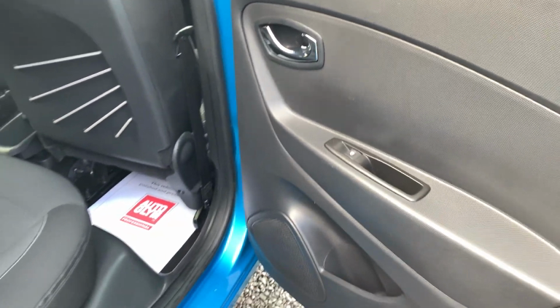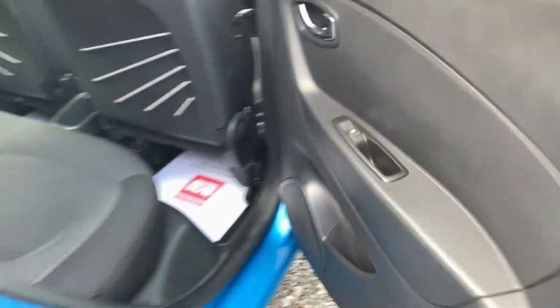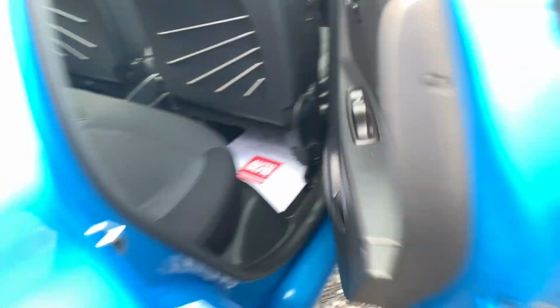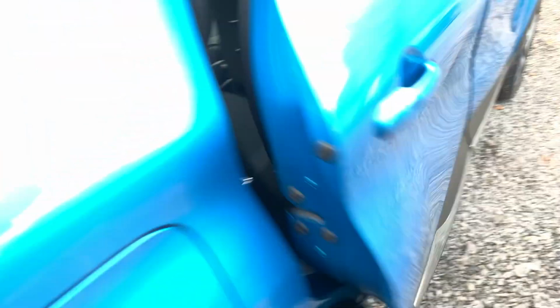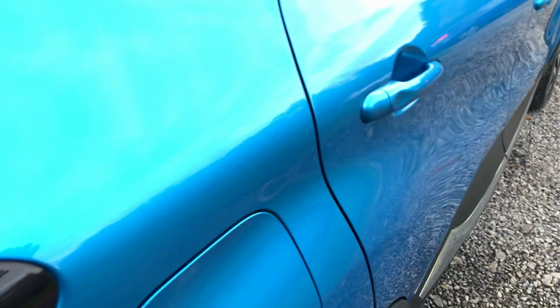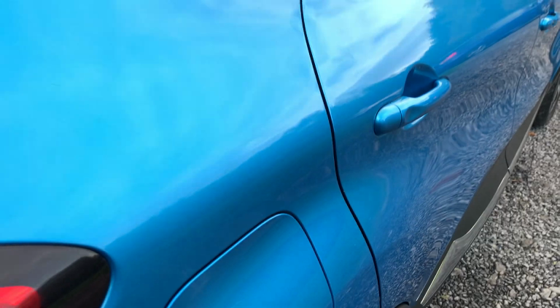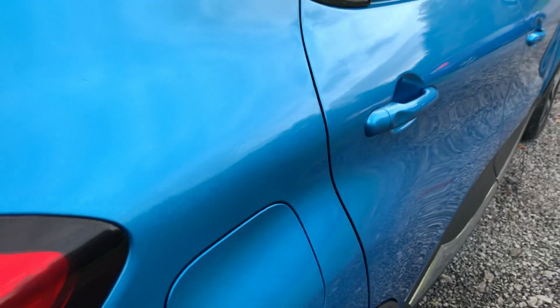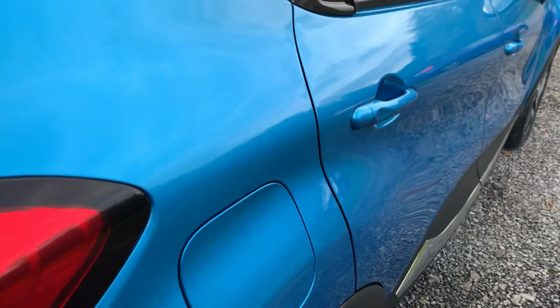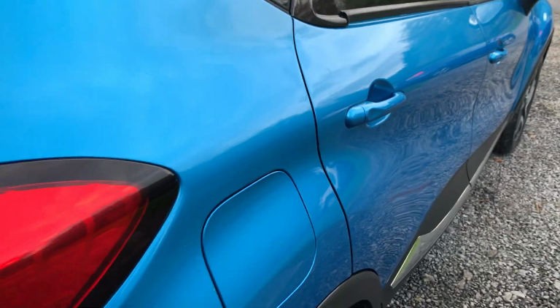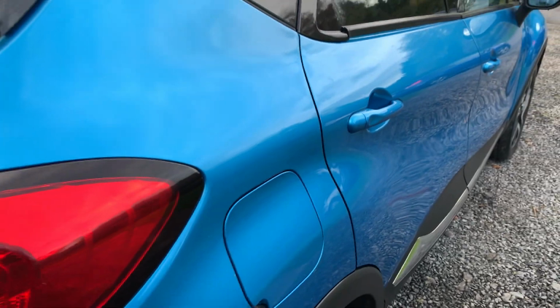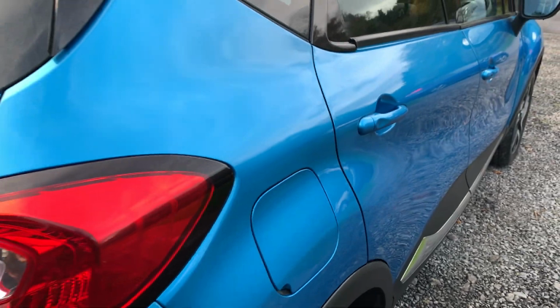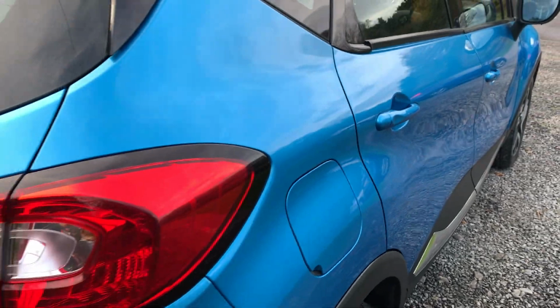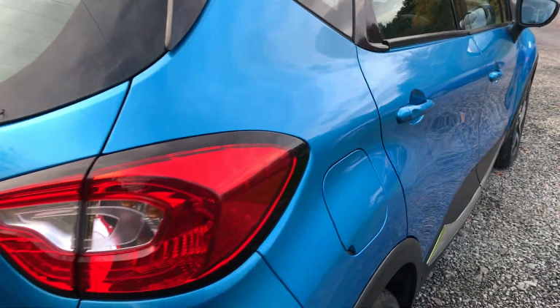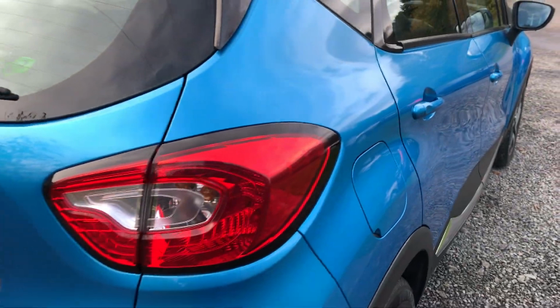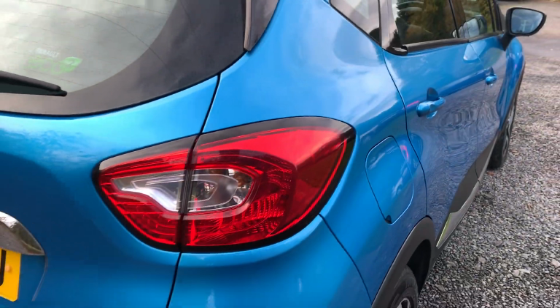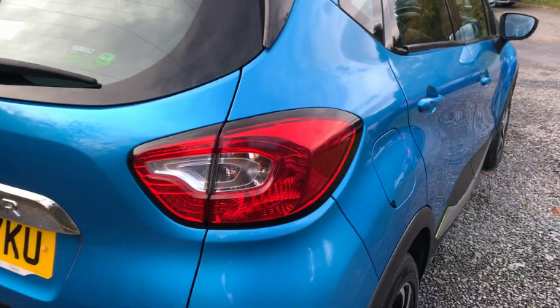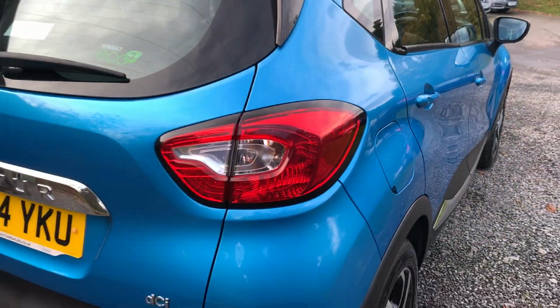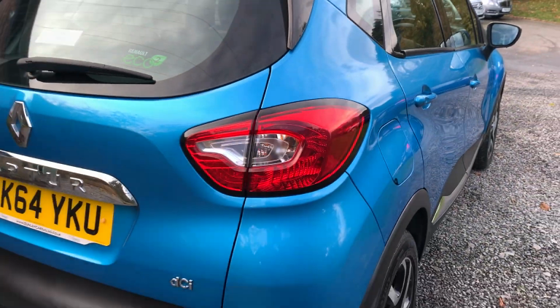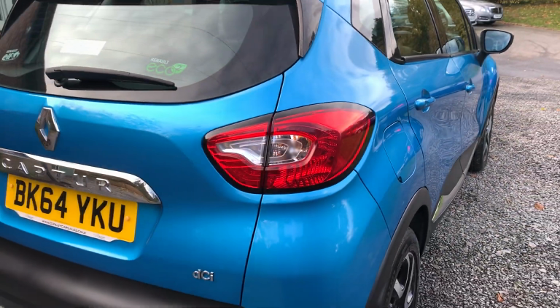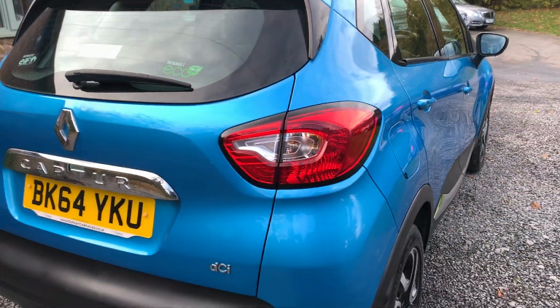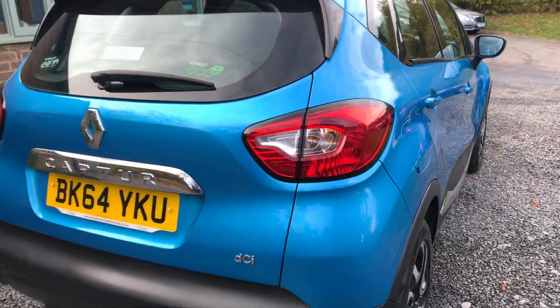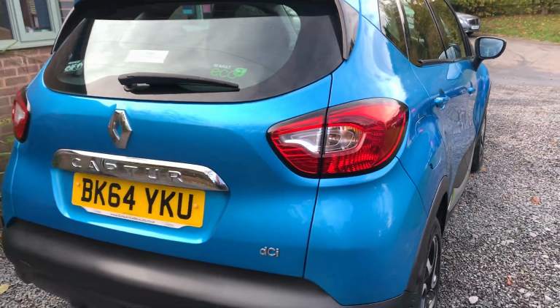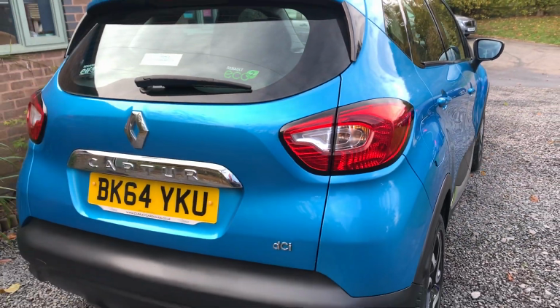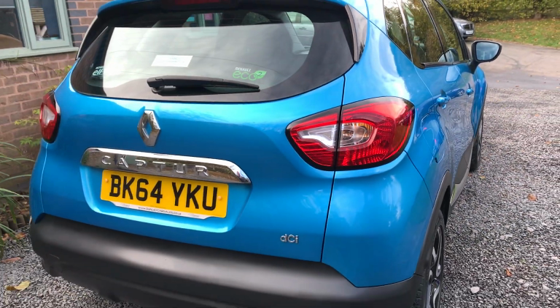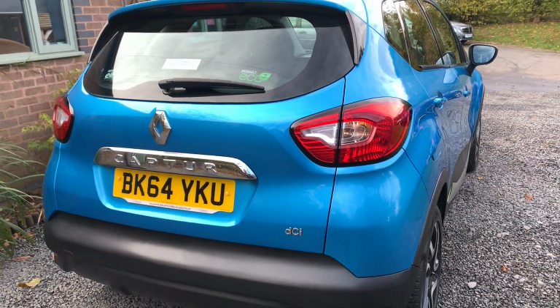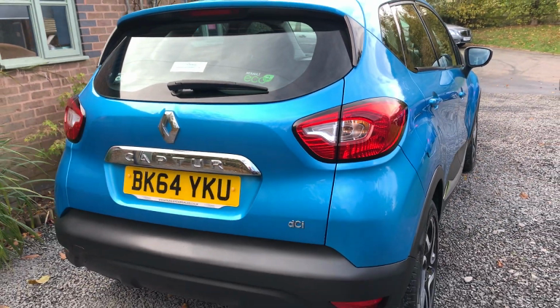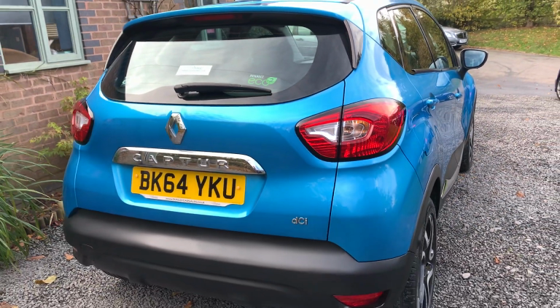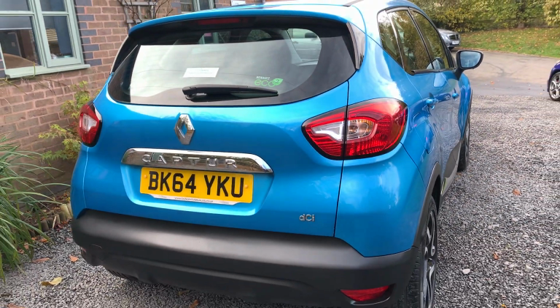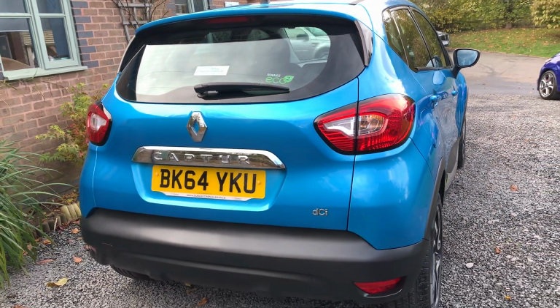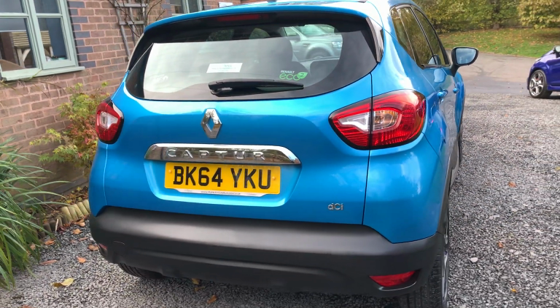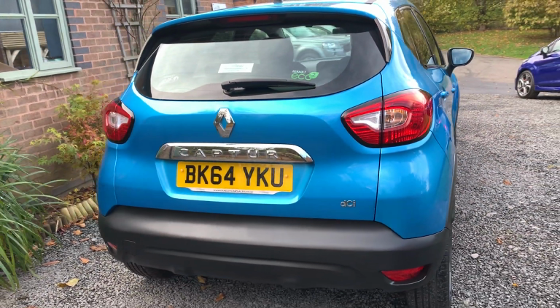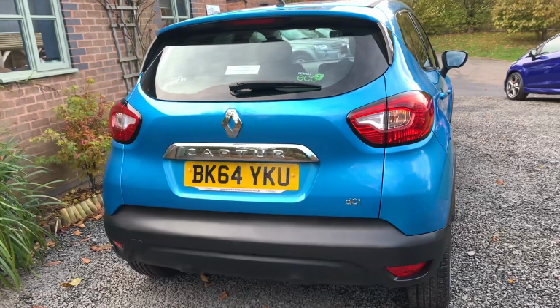These make a fantastic economical family hatchback — really quirky, great looking little car.